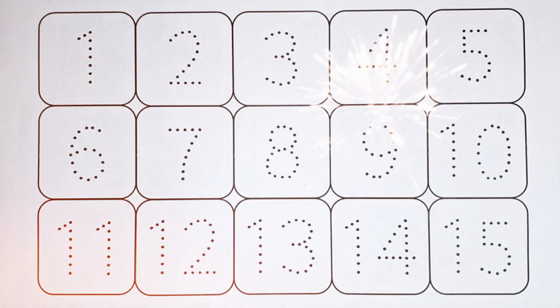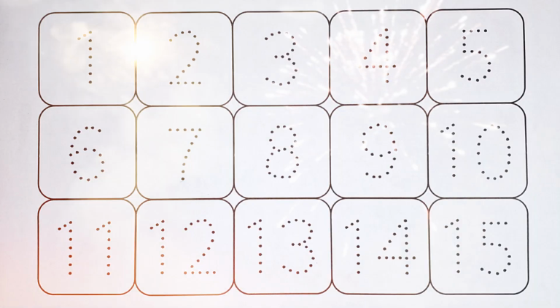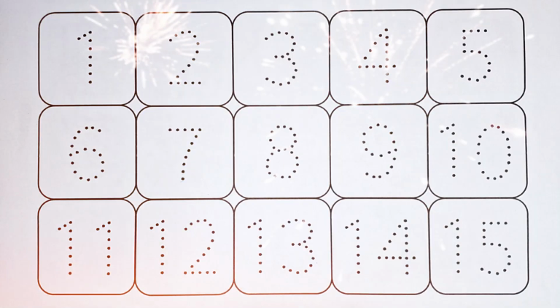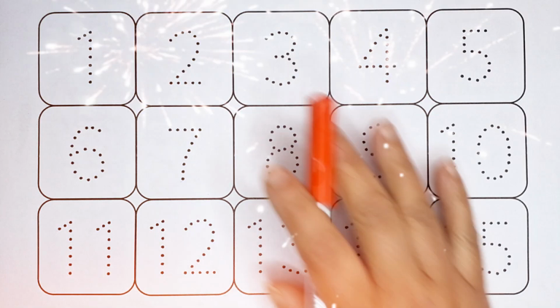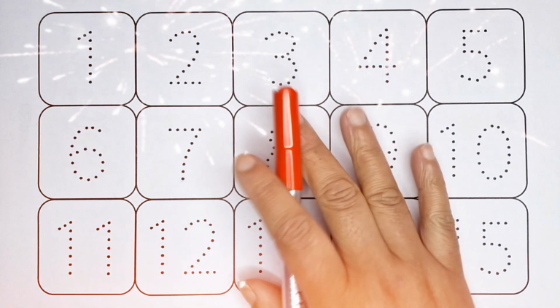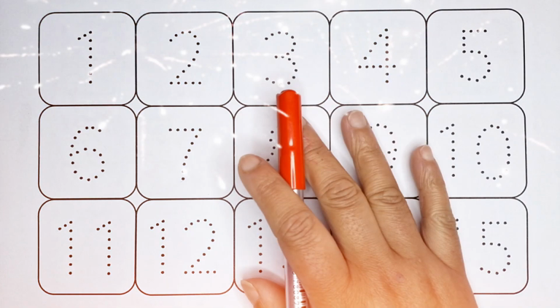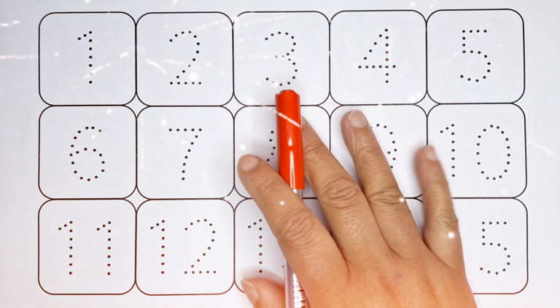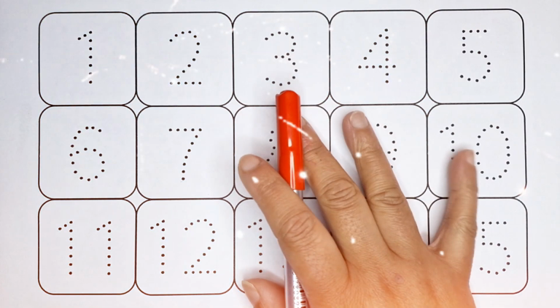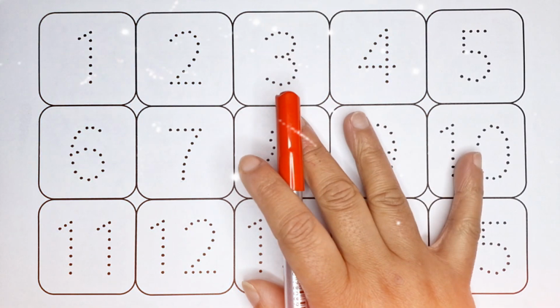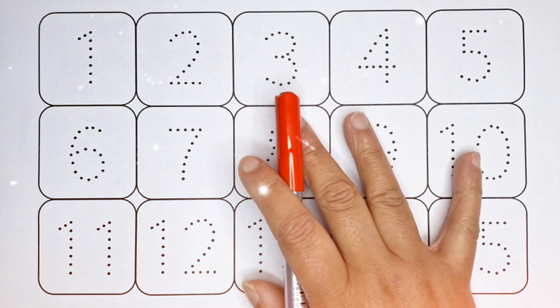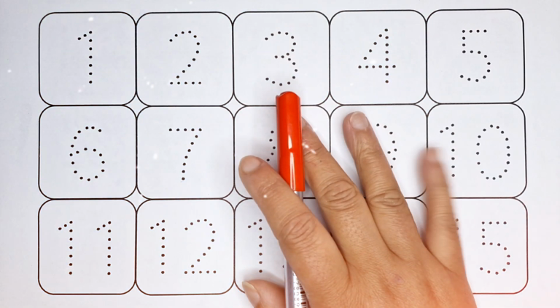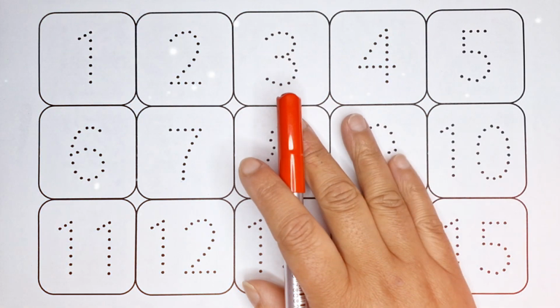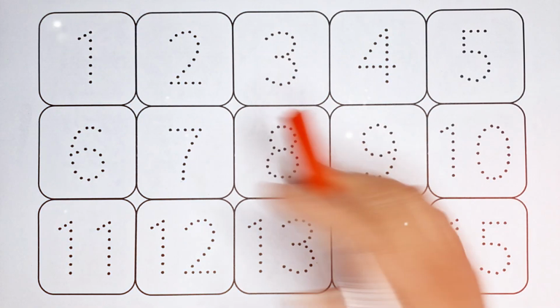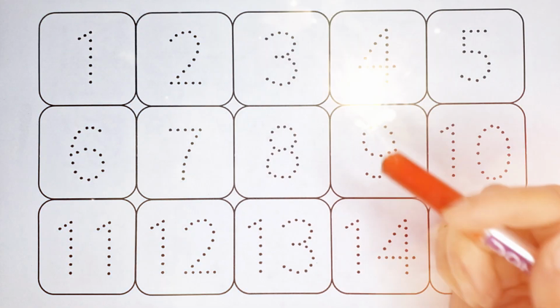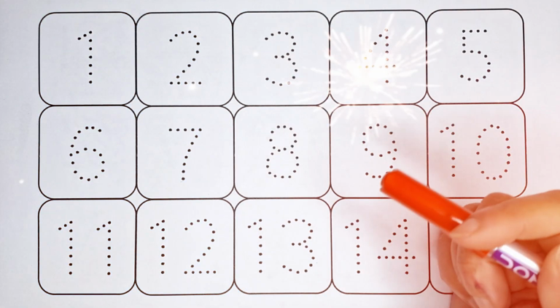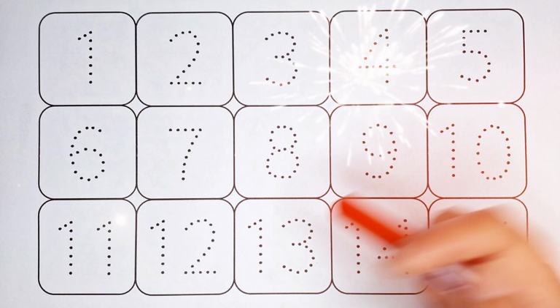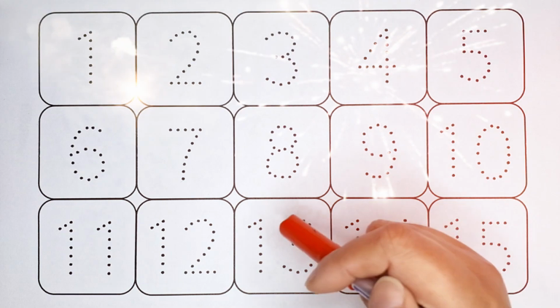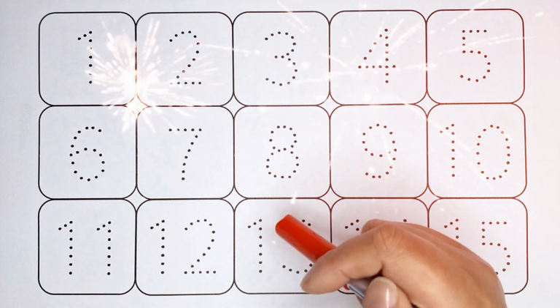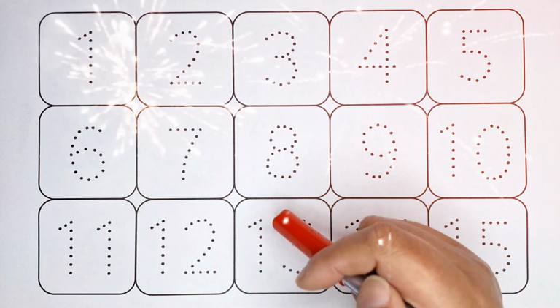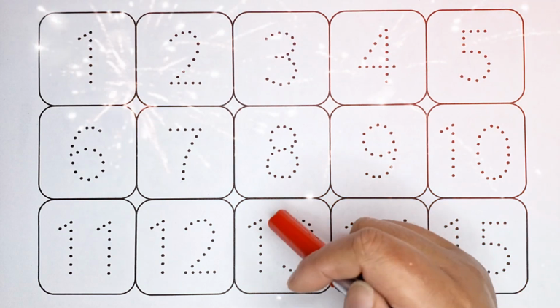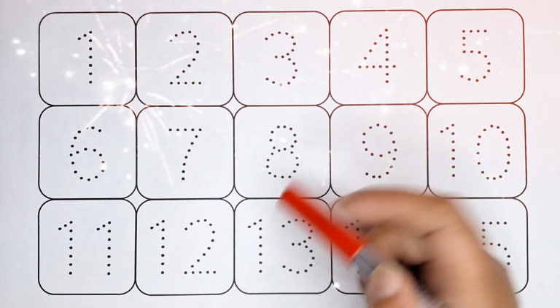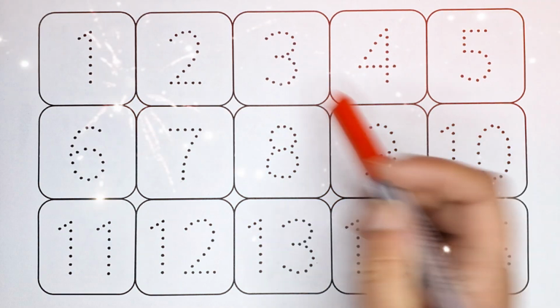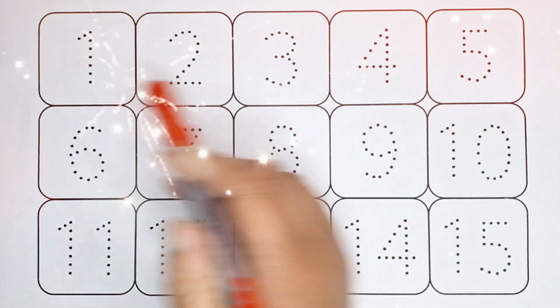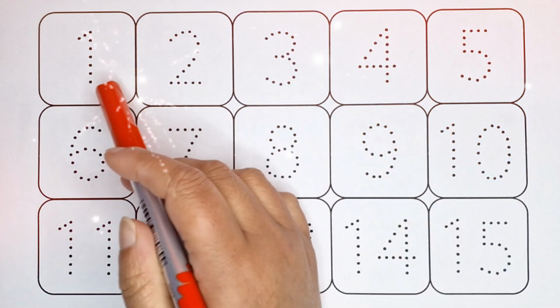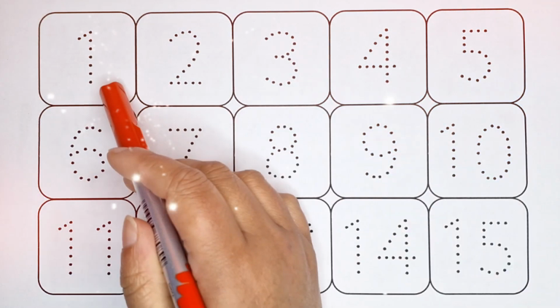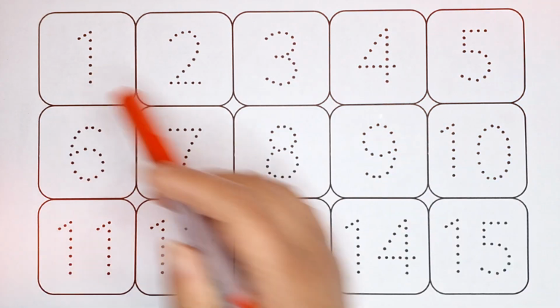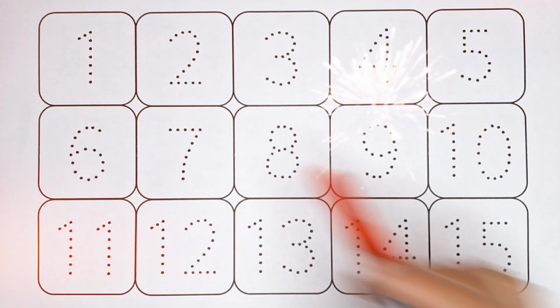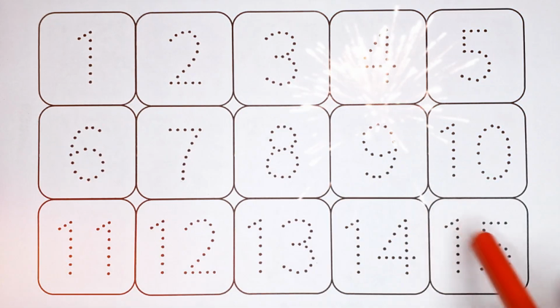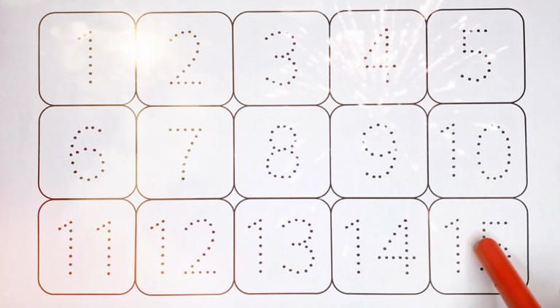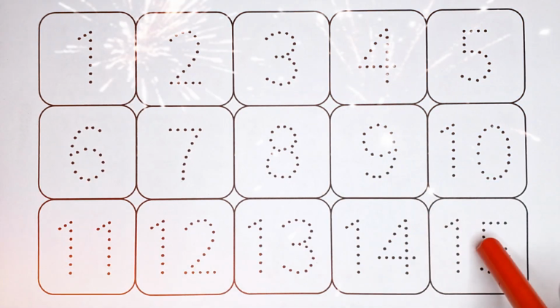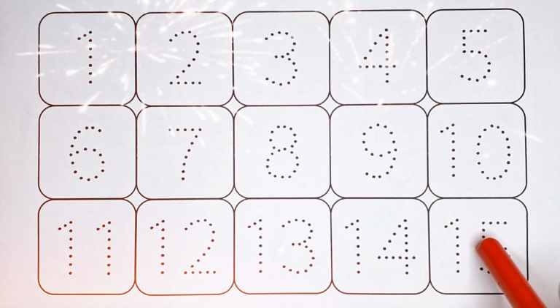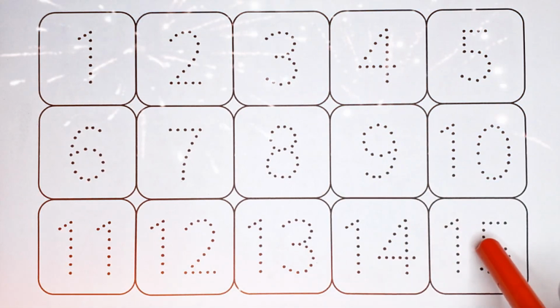Hello kids, welcome back! Let's learn numbers 1 to 15 counting.